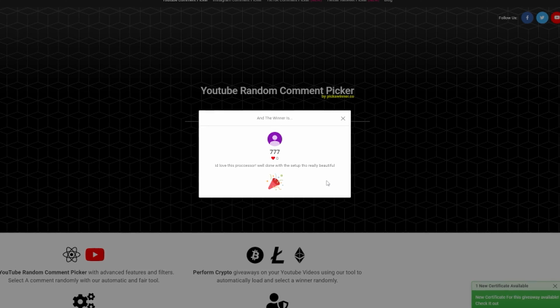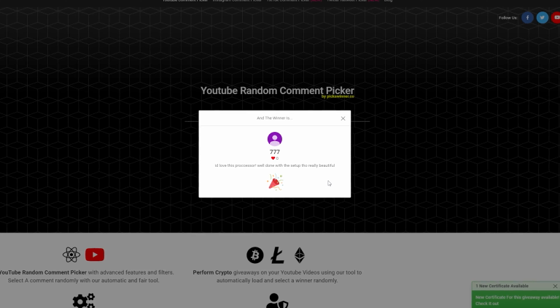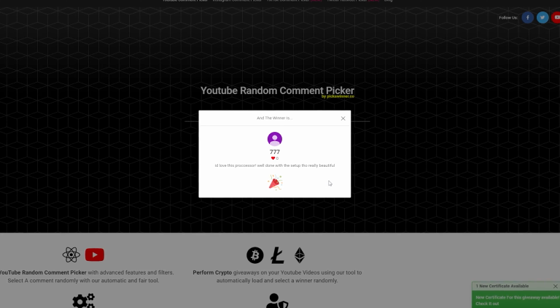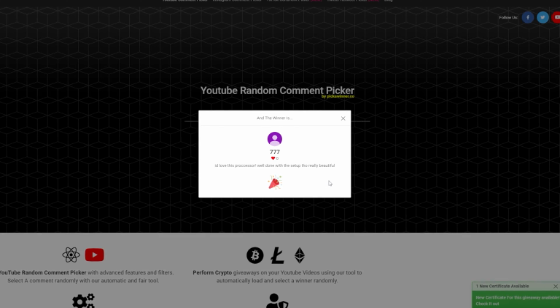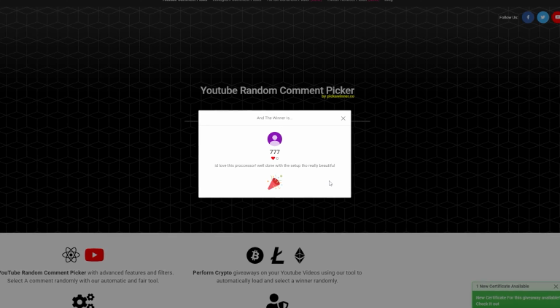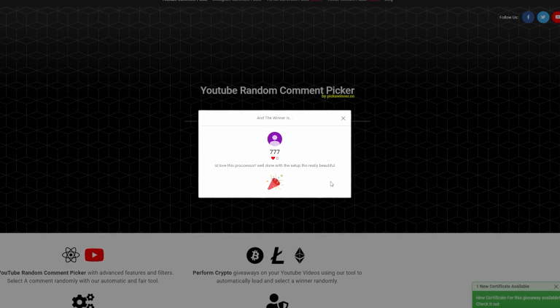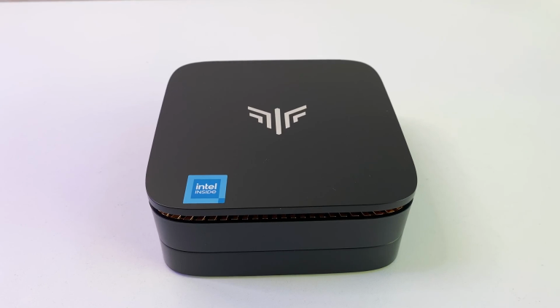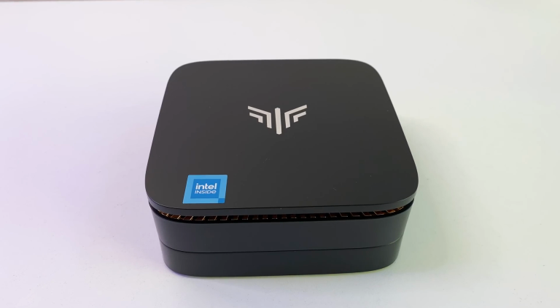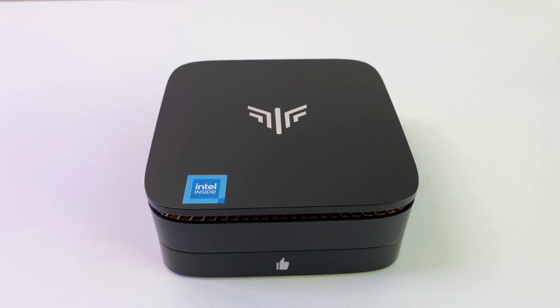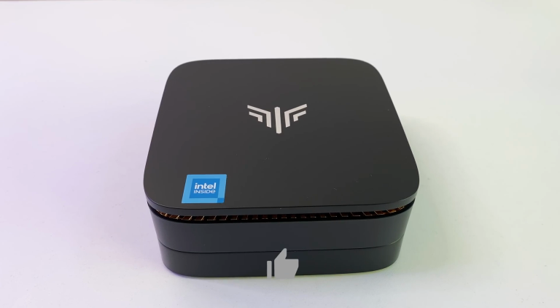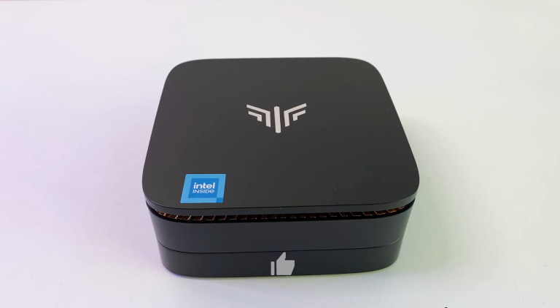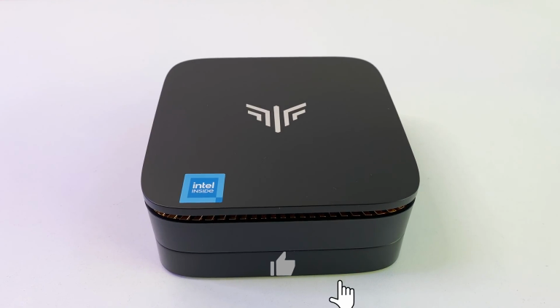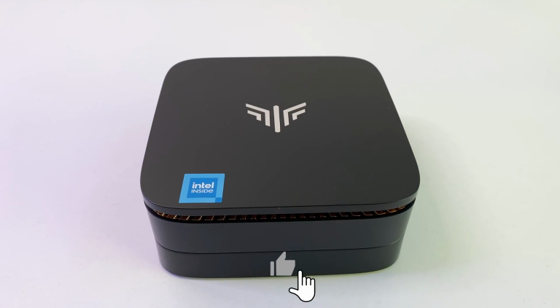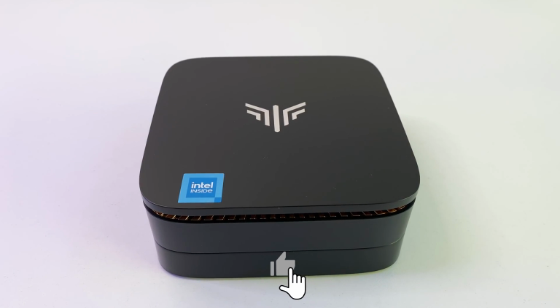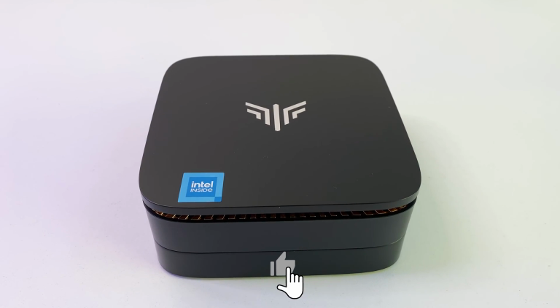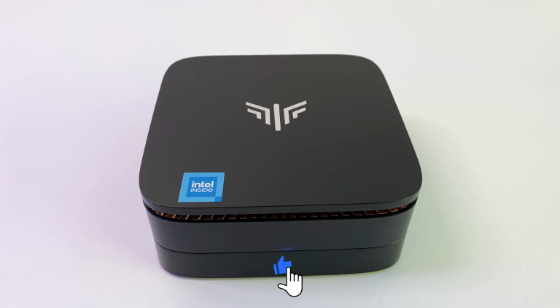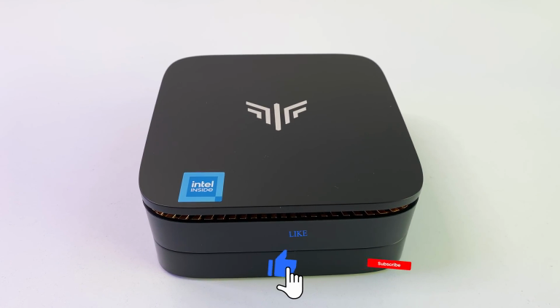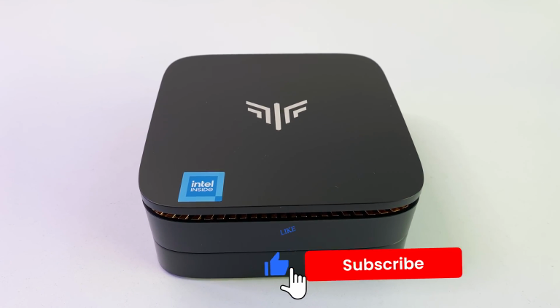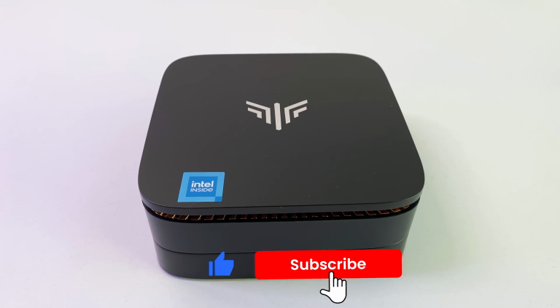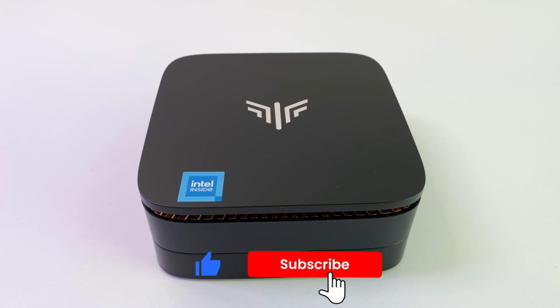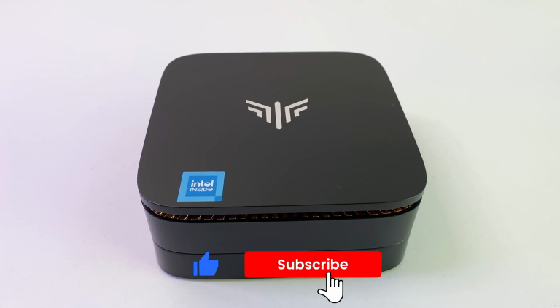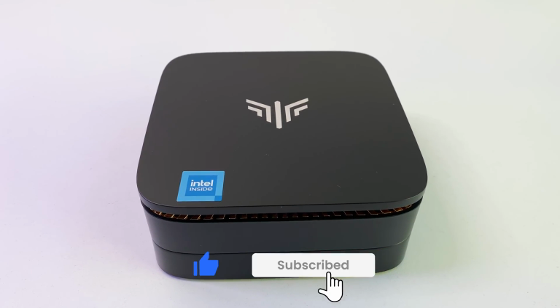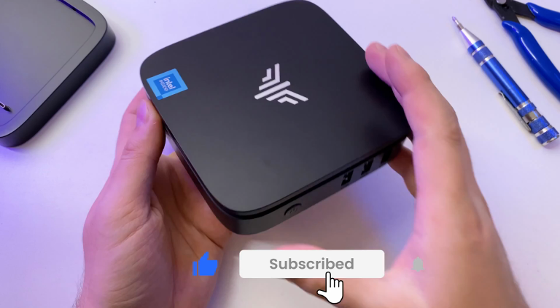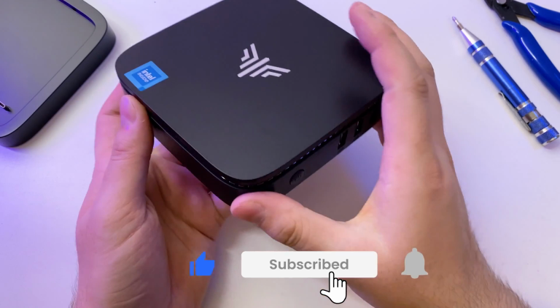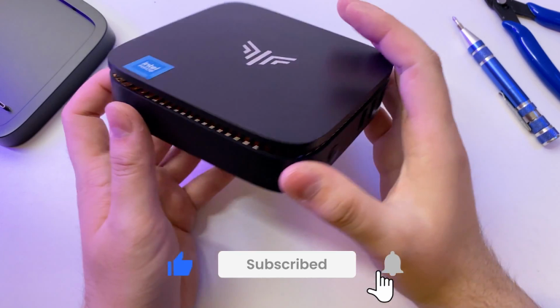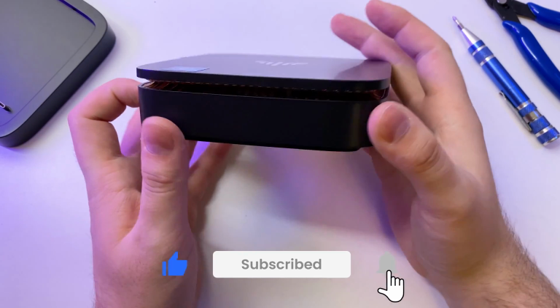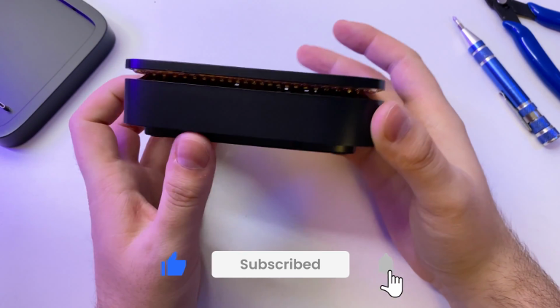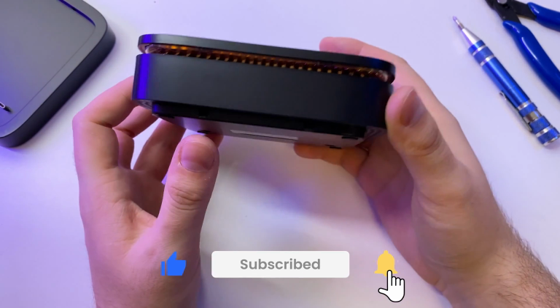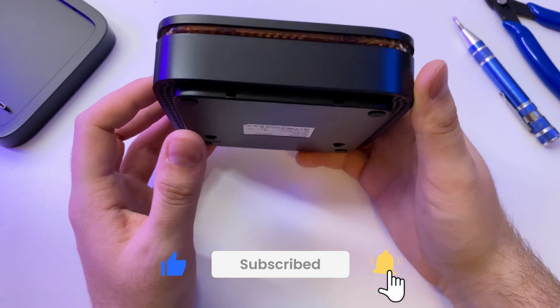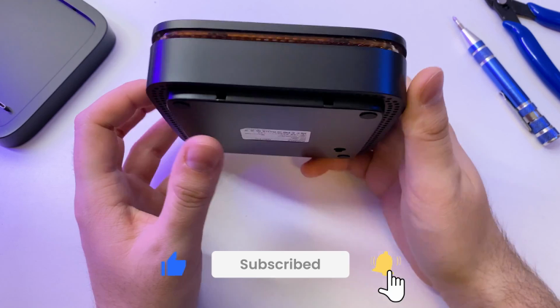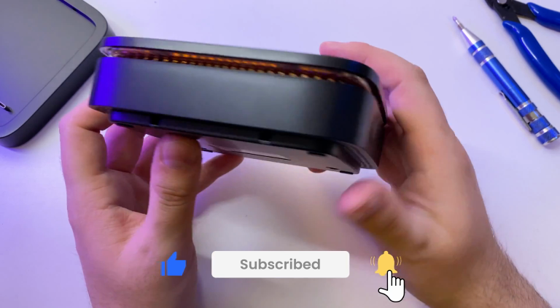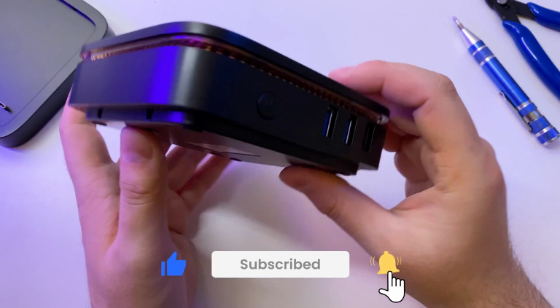That's it for this video. Don't forget to subscribe for more cool stuff on the channel, and I'll see you in the next videos.